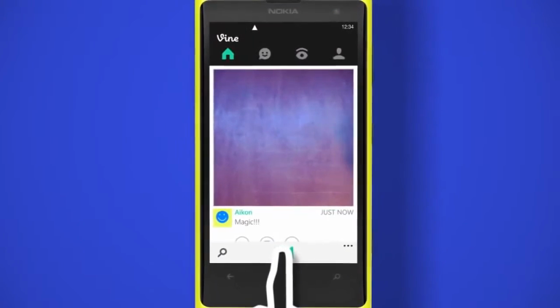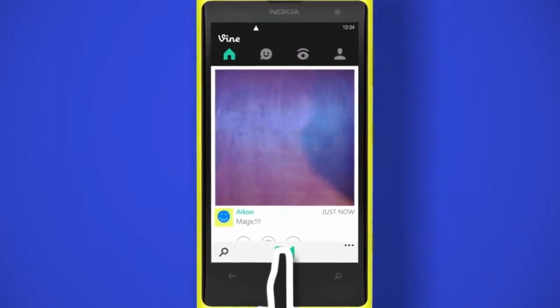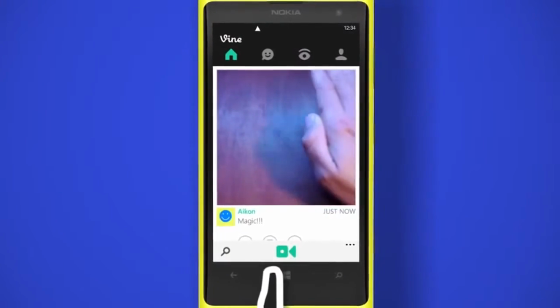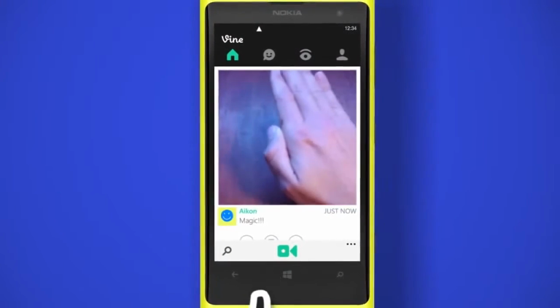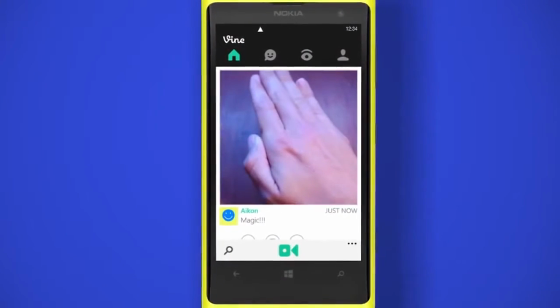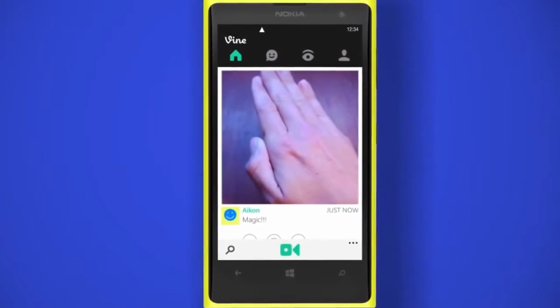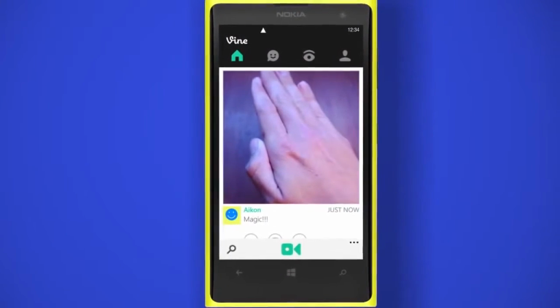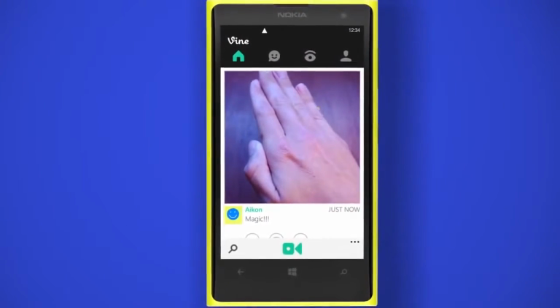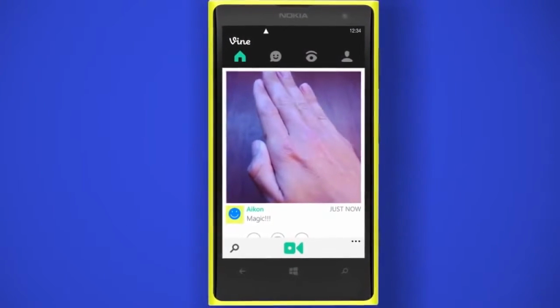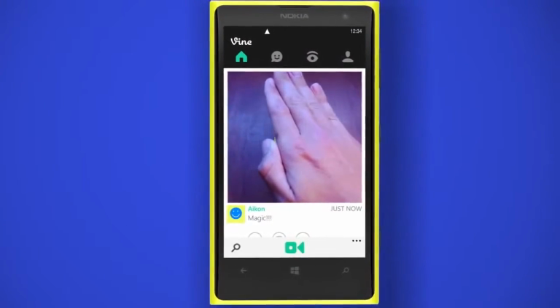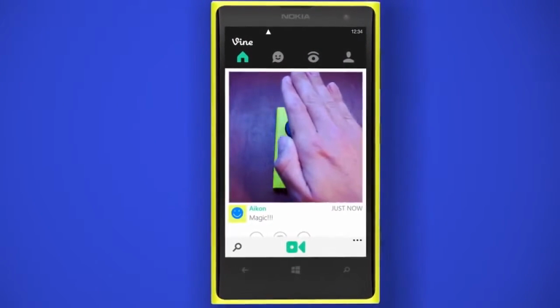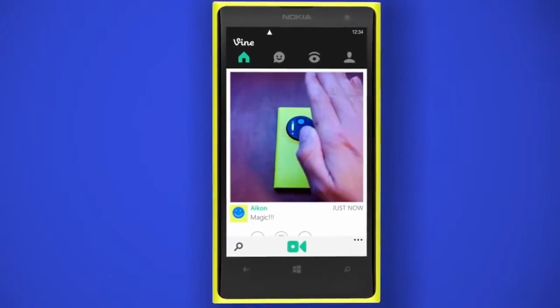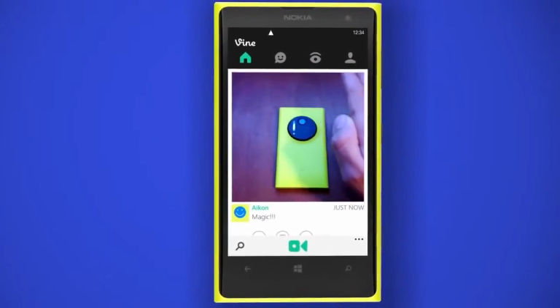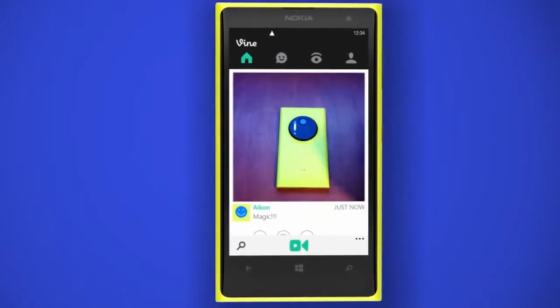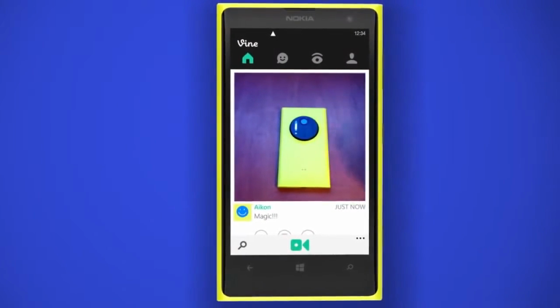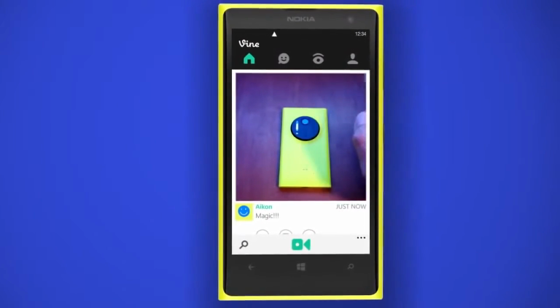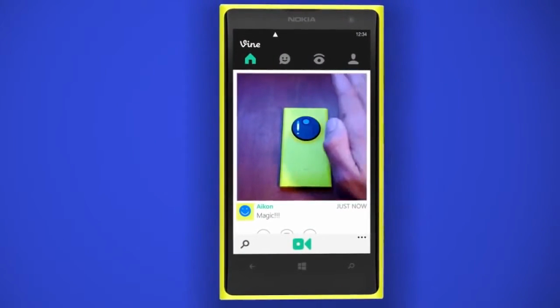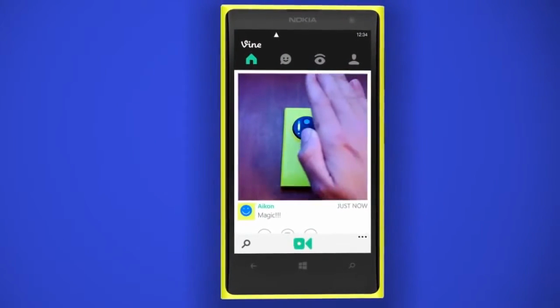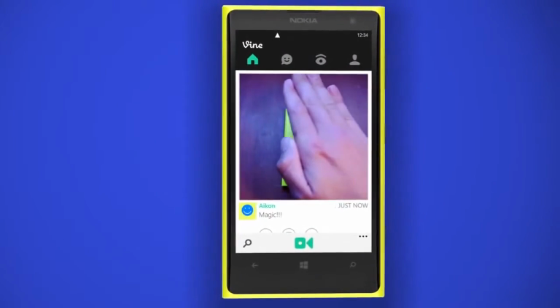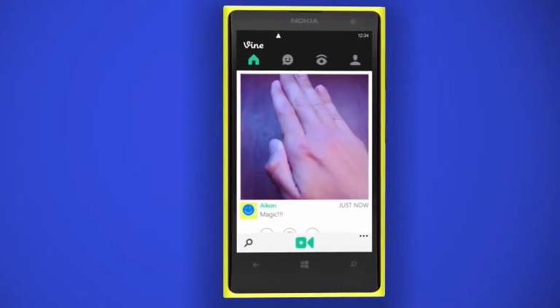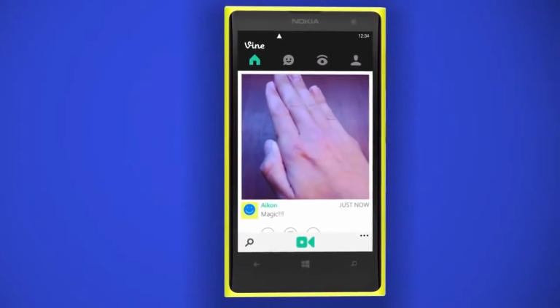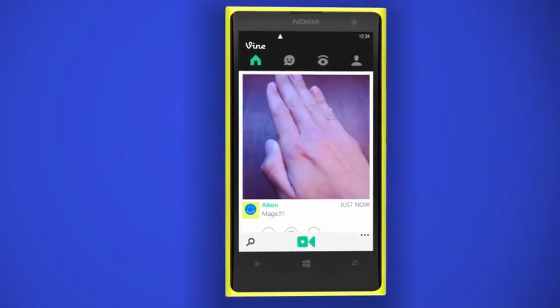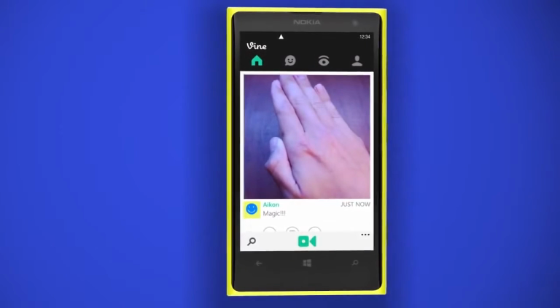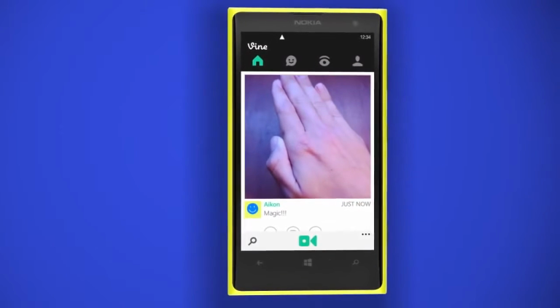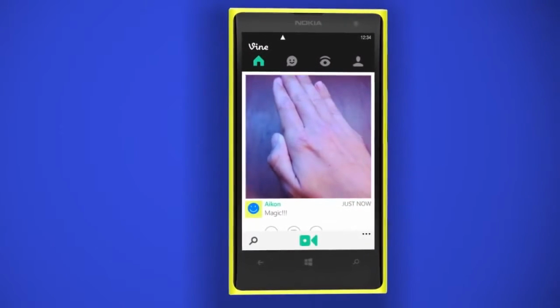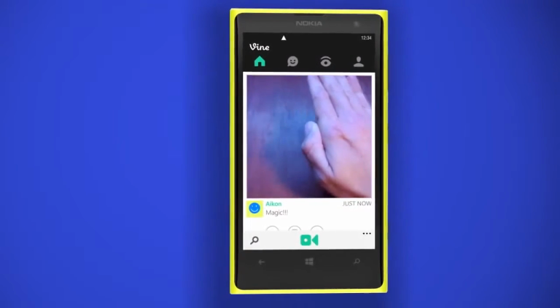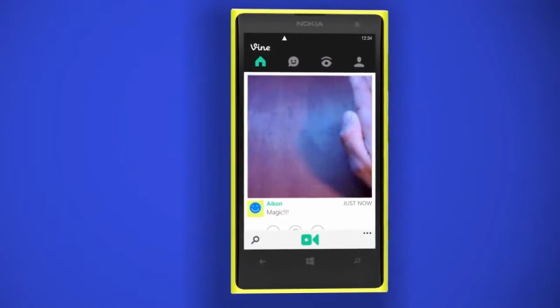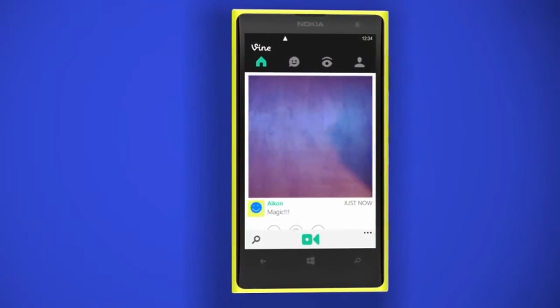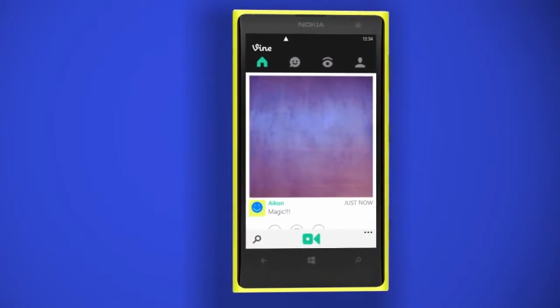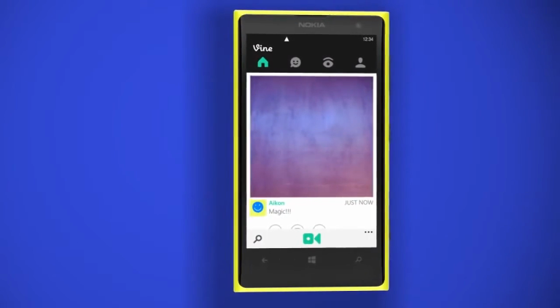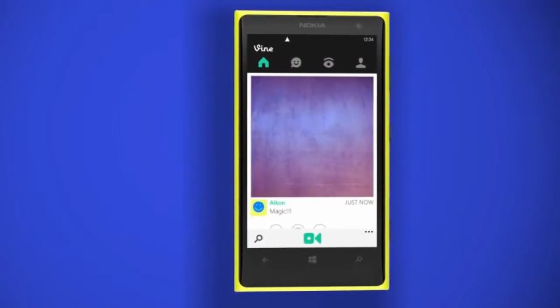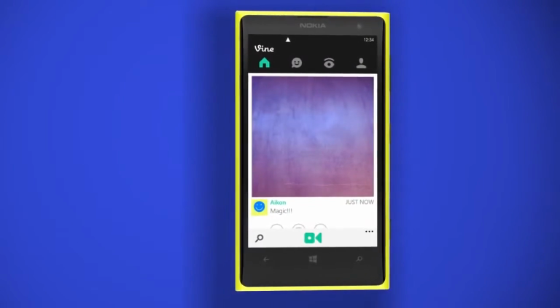There you go! It's as easy as that. Have fun and enjoy making Vines with your Nokia Lumia Phone.